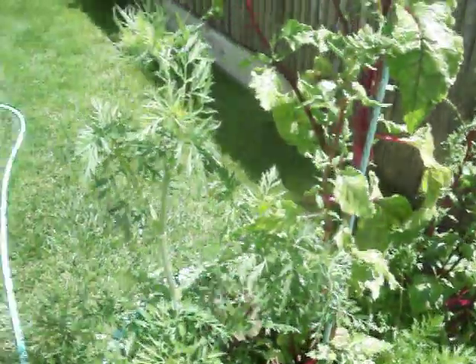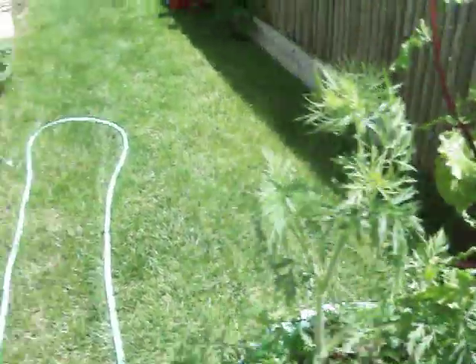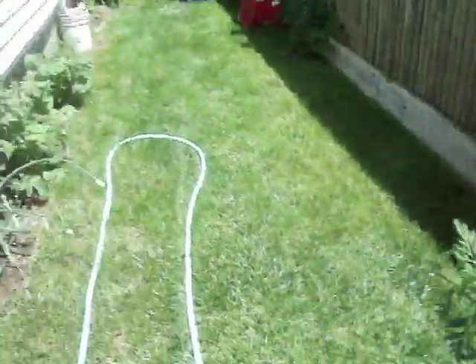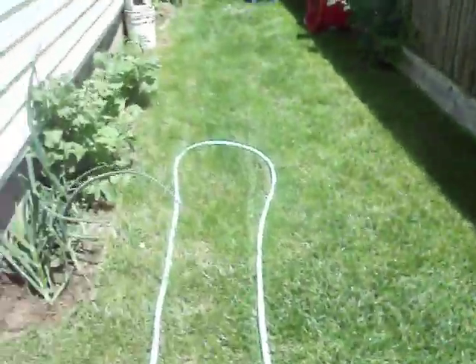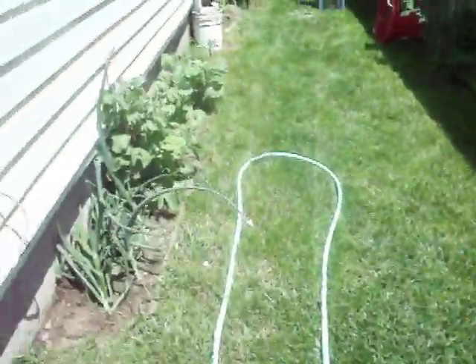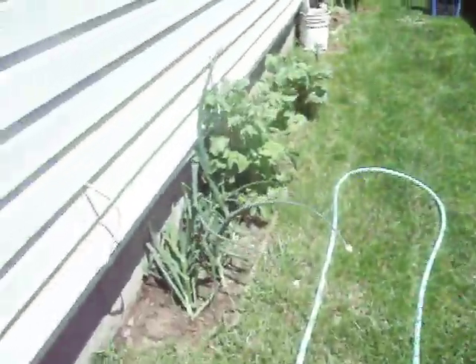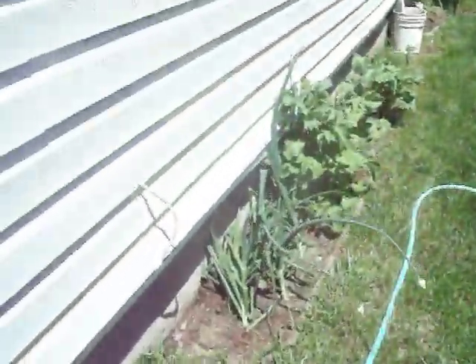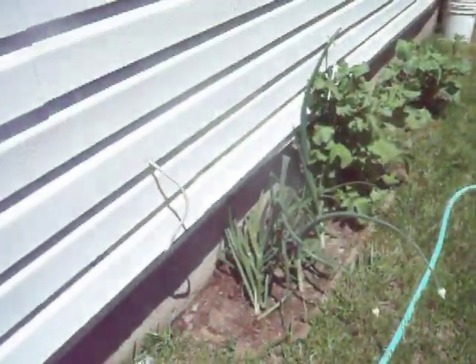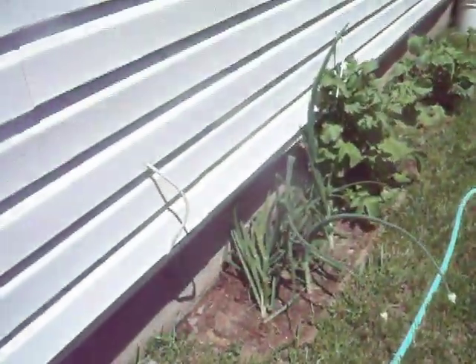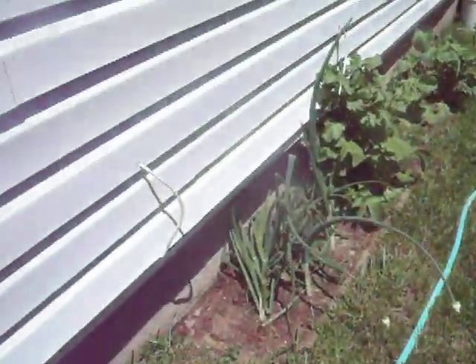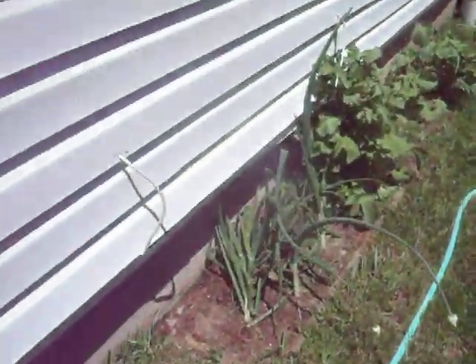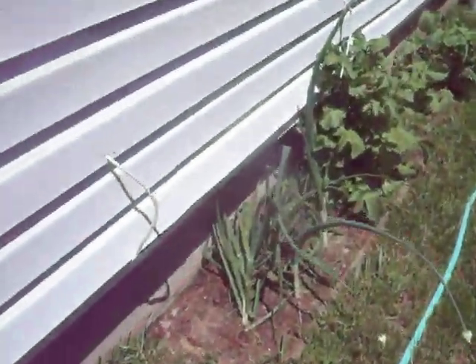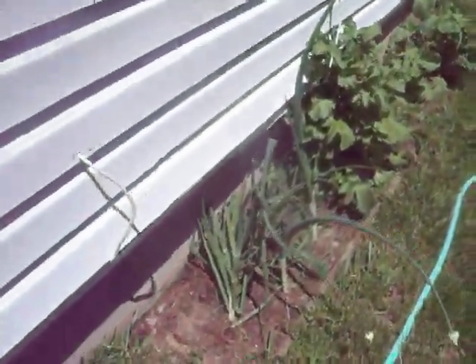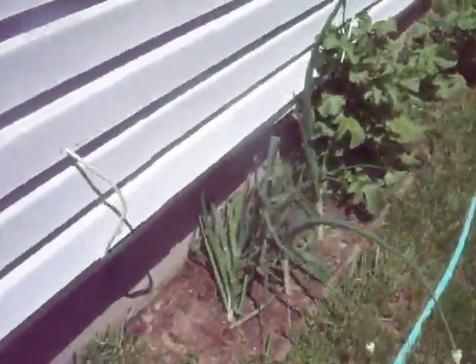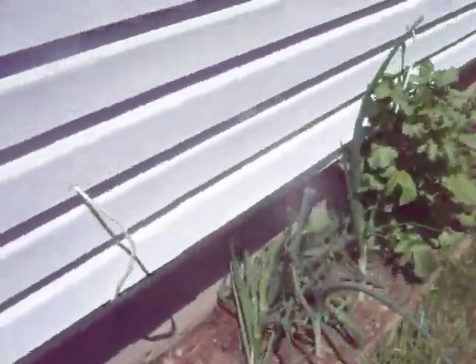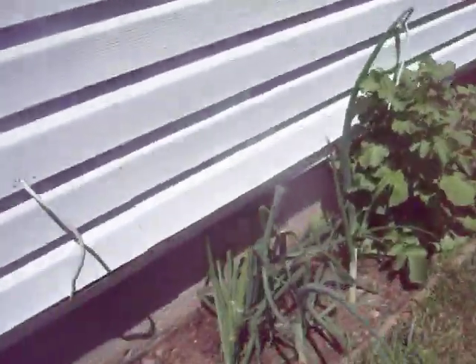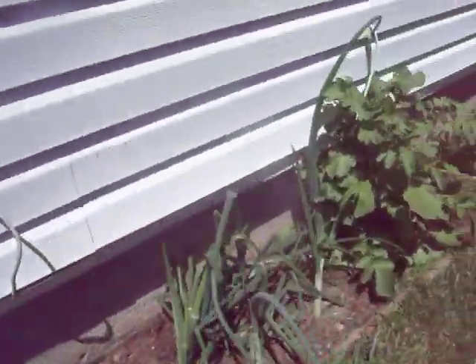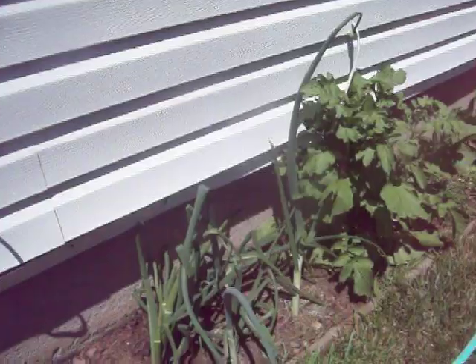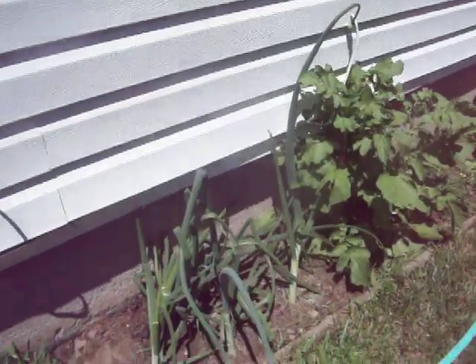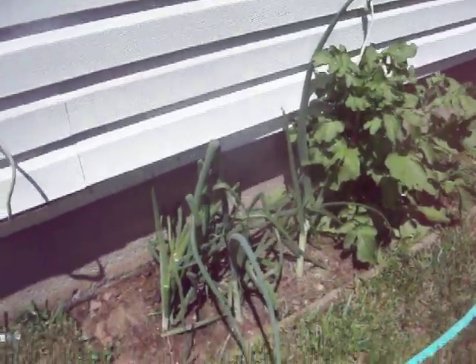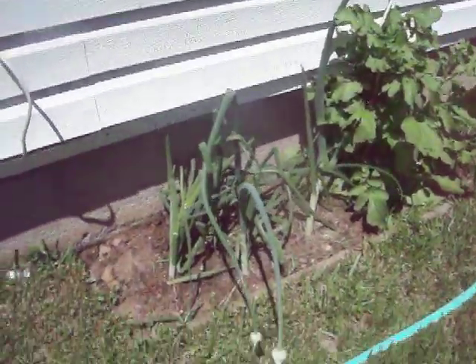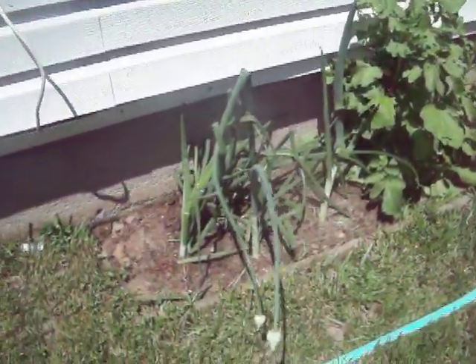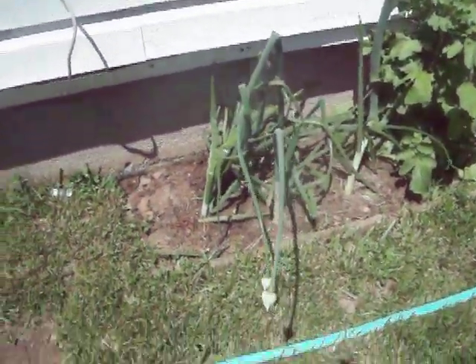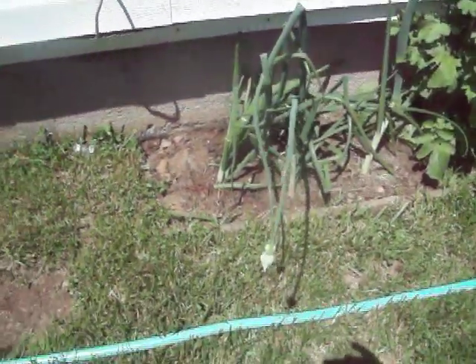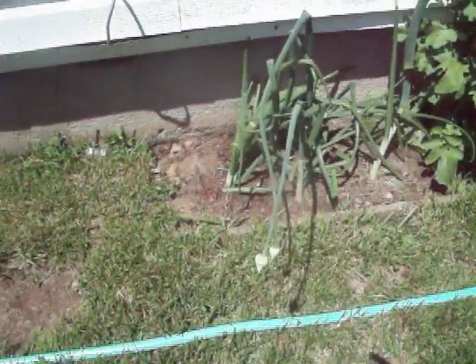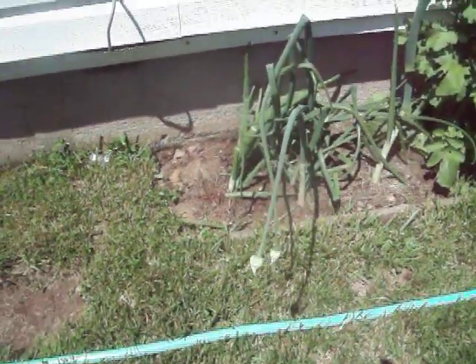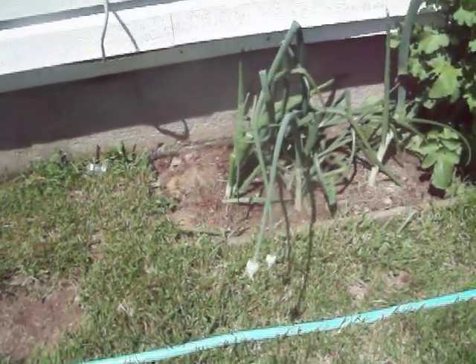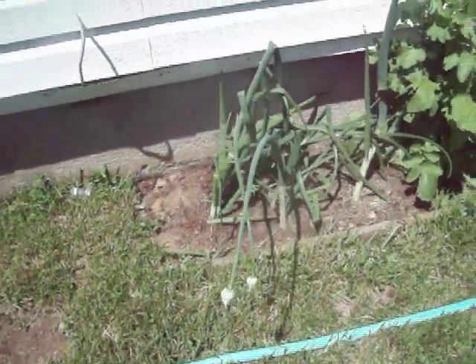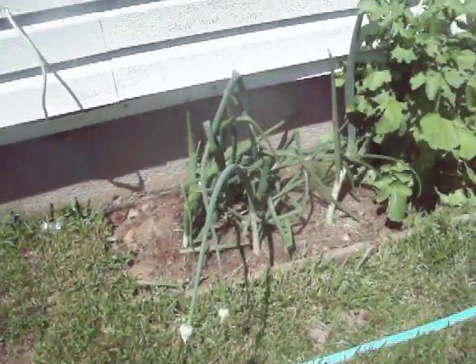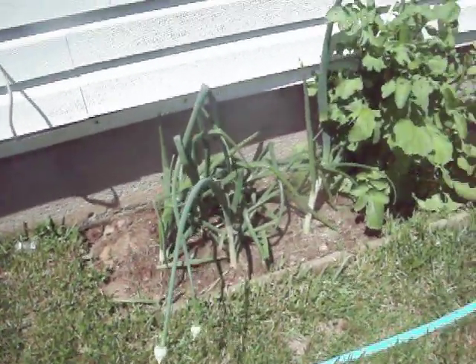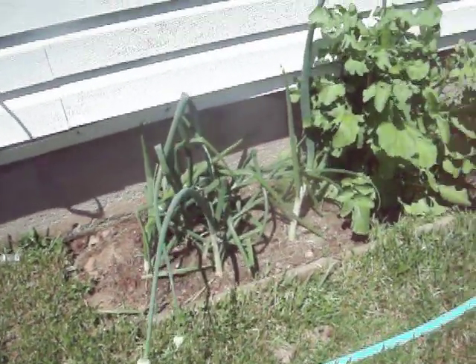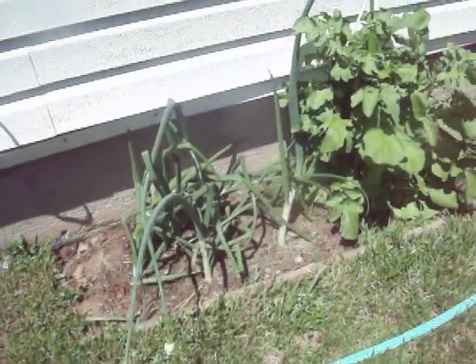The beet has gone to flower and I will harvest the seeds — see that. And here are the onions. I have a seed head on a few of them.